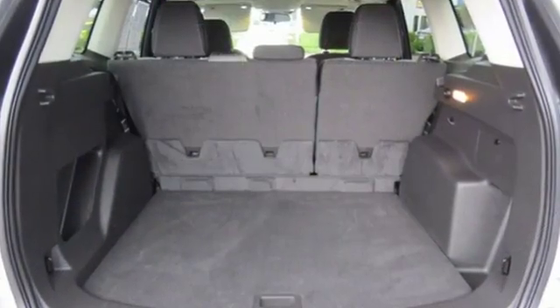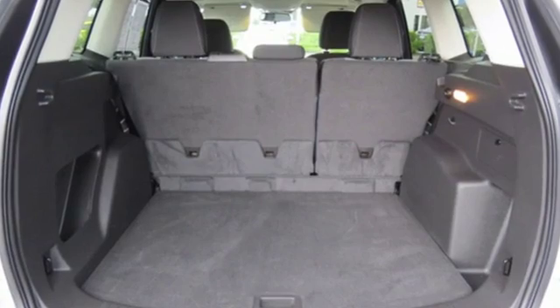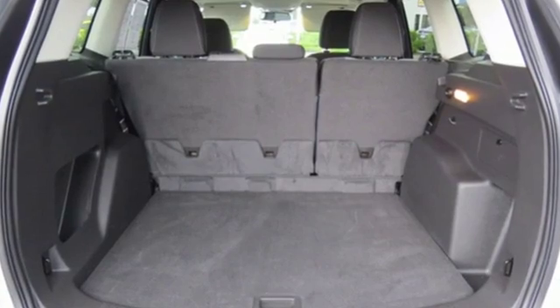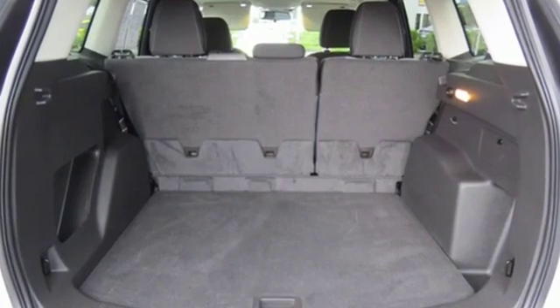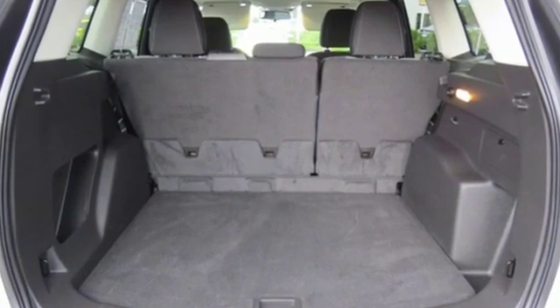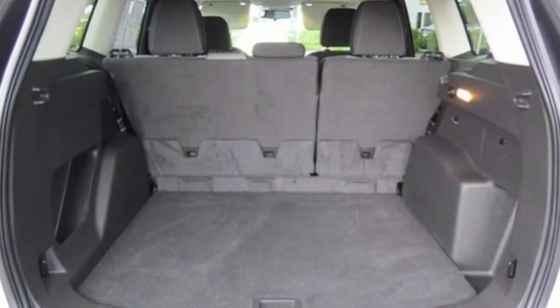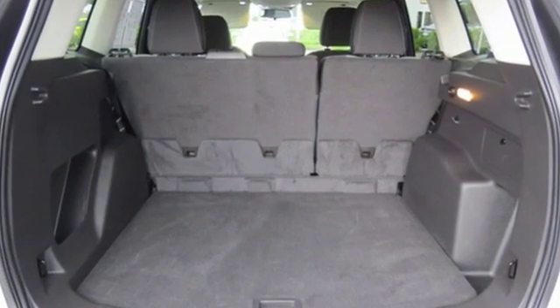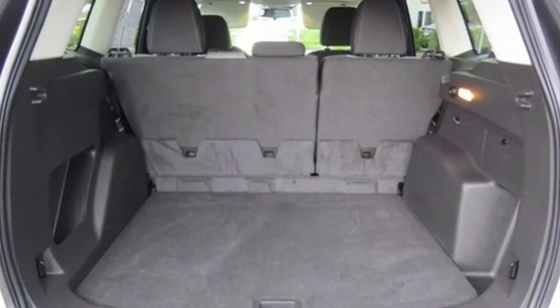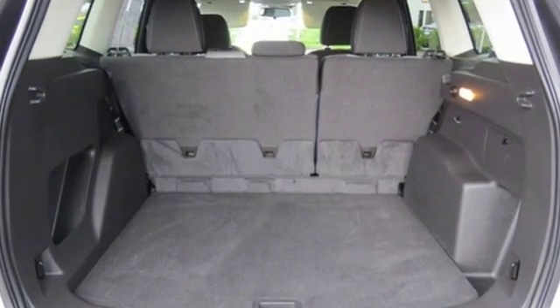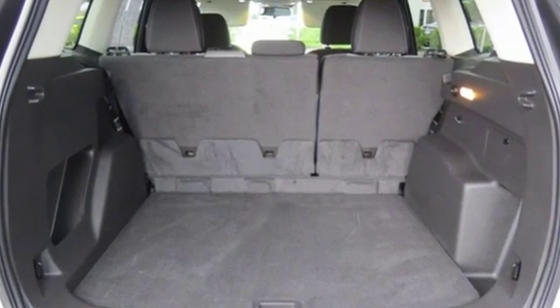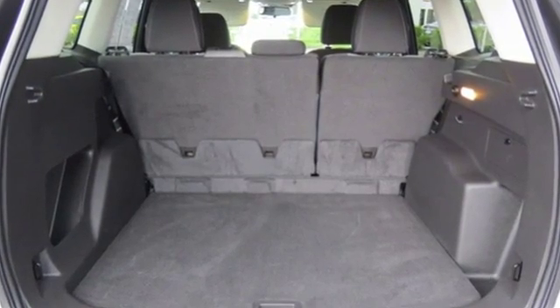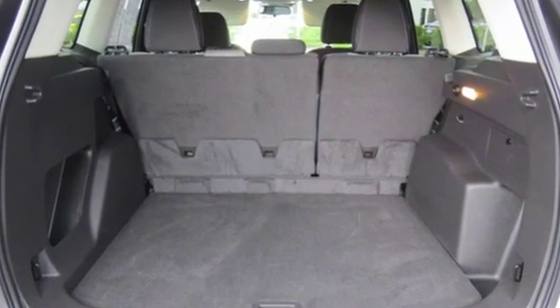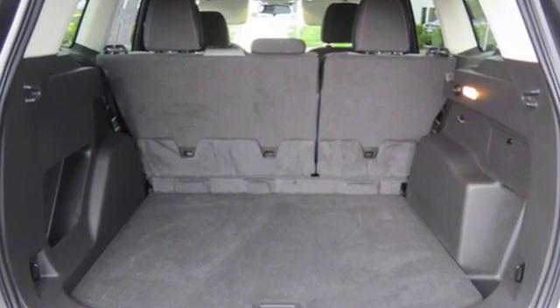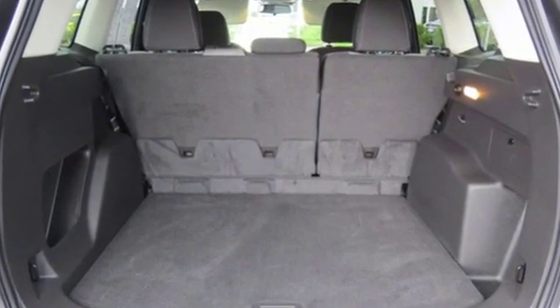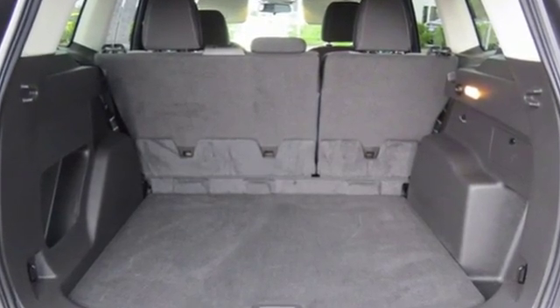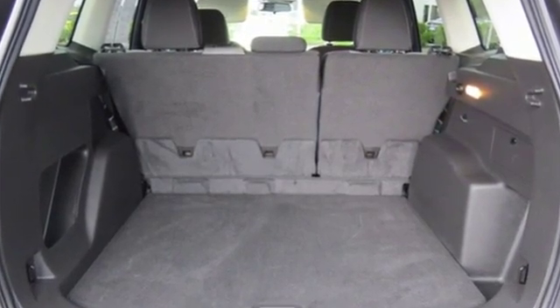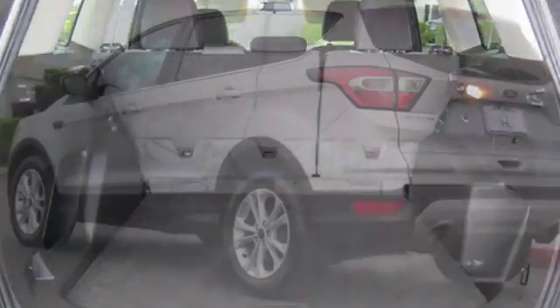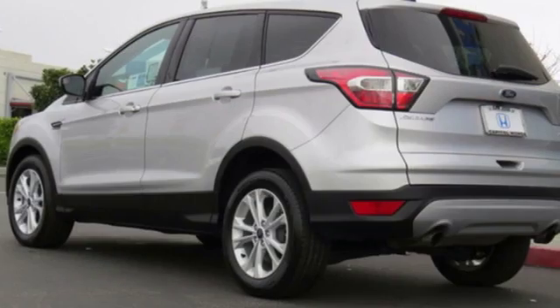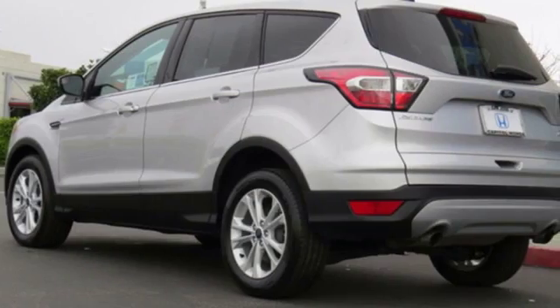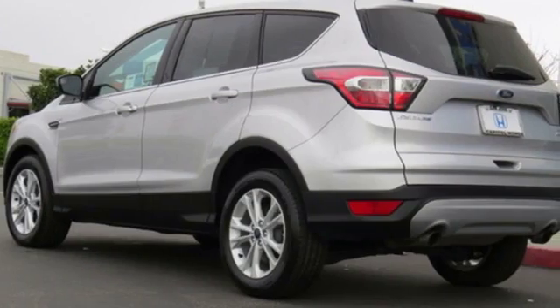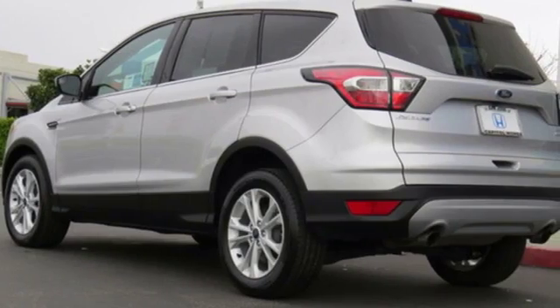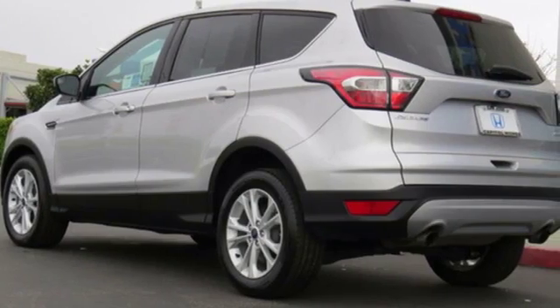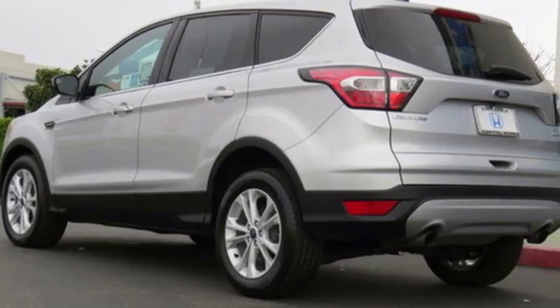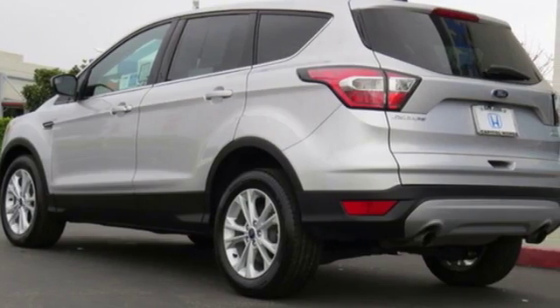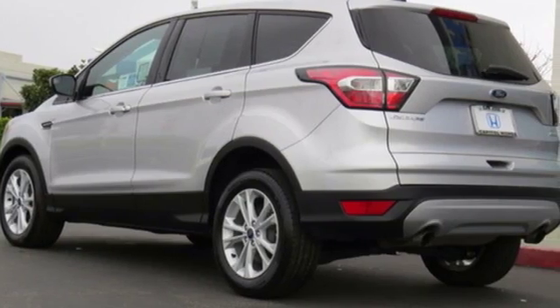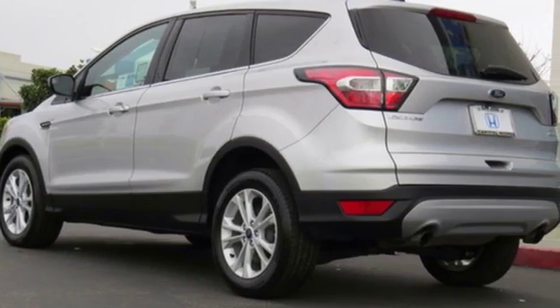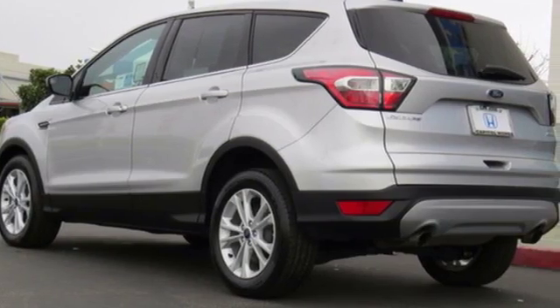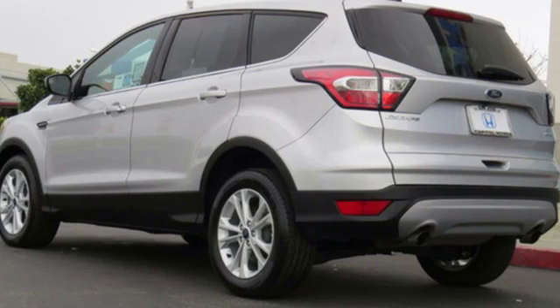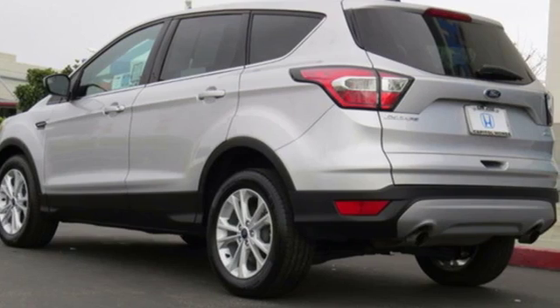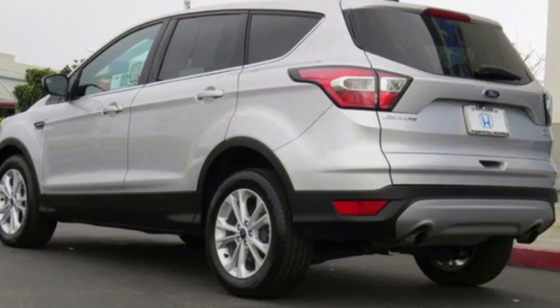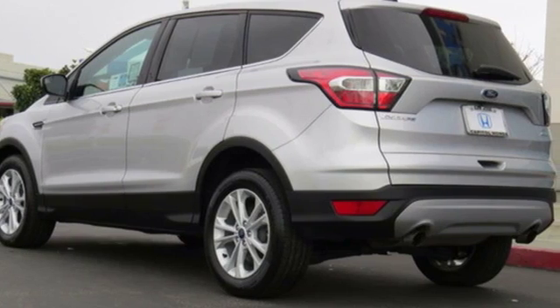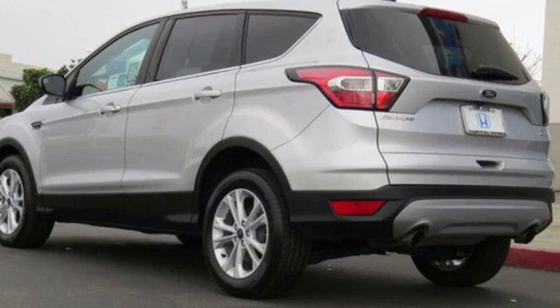It is your strategy for a smart escape. You need to drive it to believe it. Take it for a test drive today.